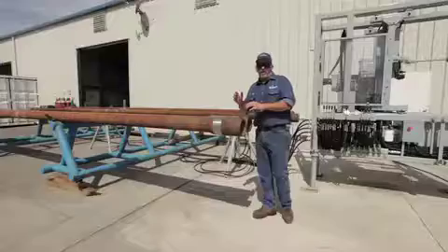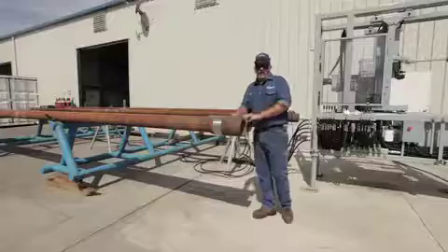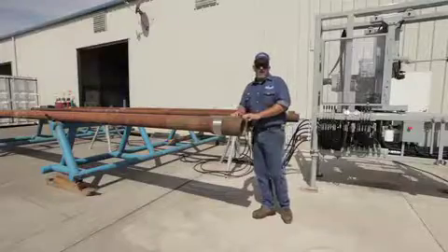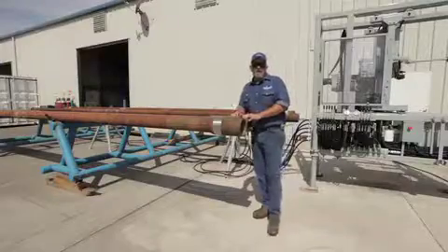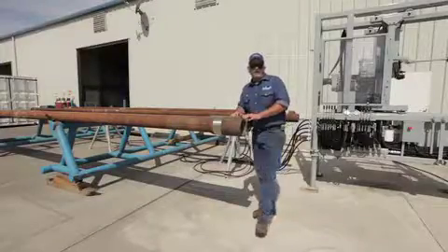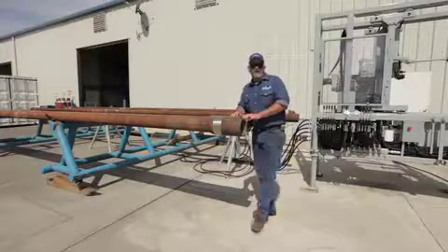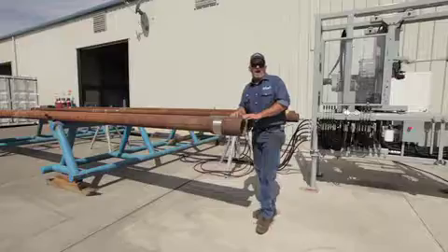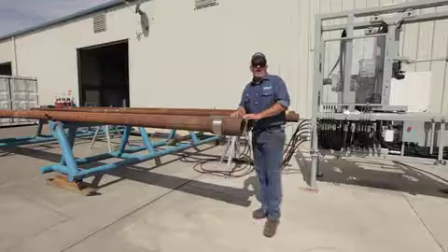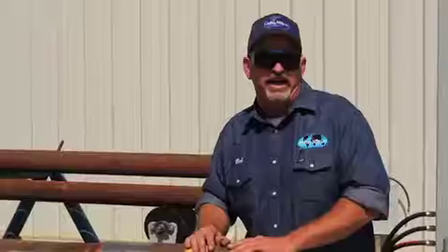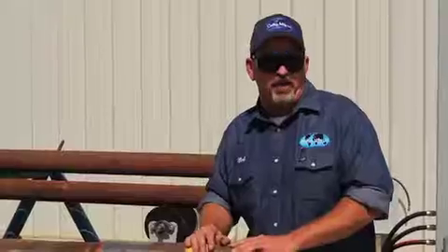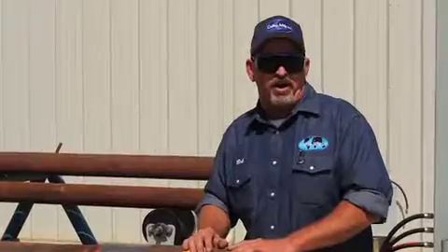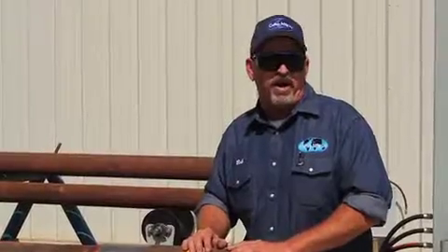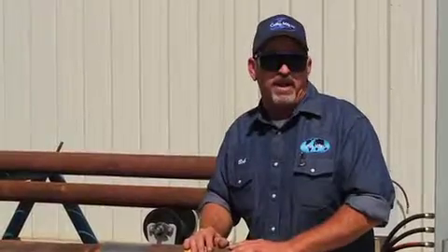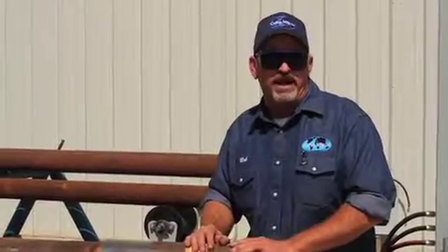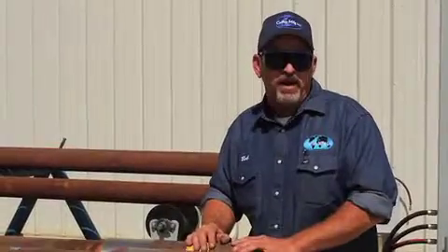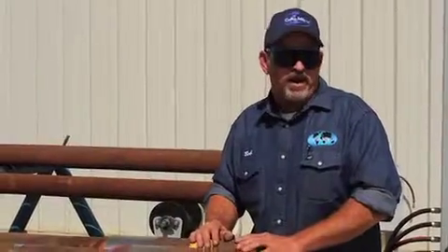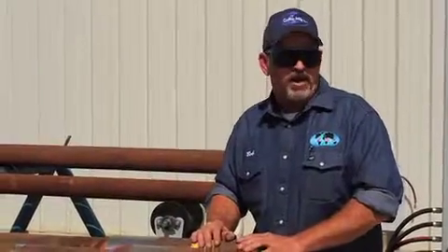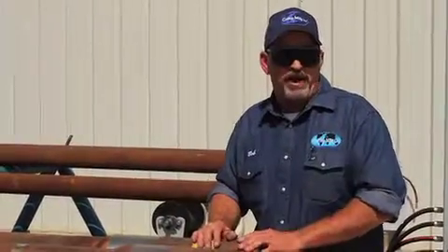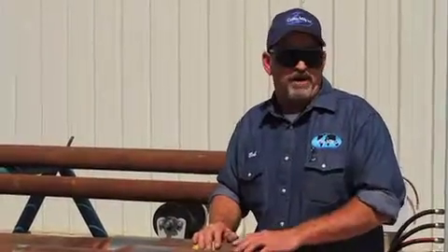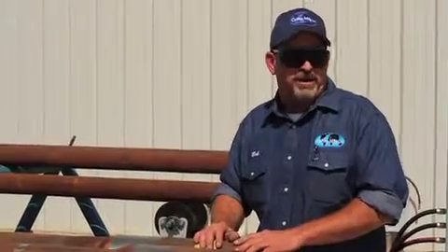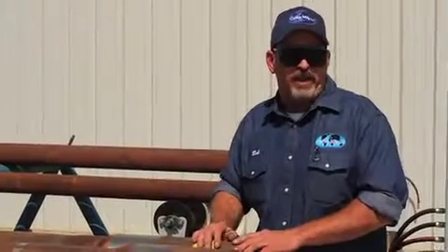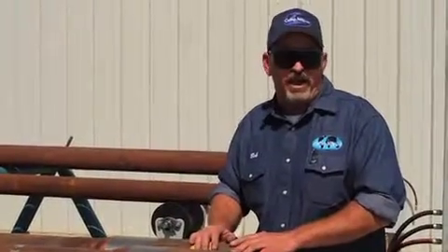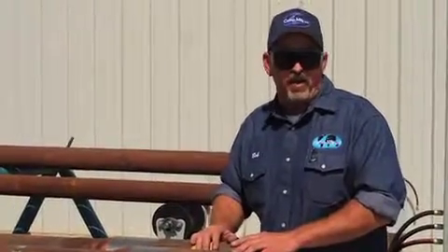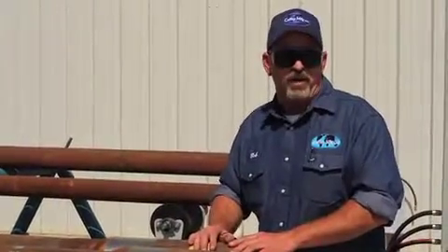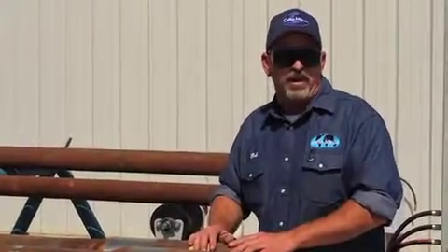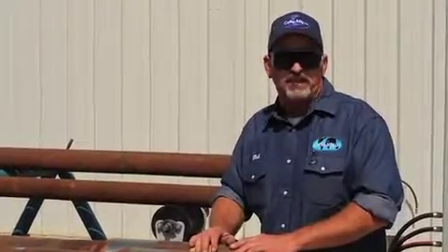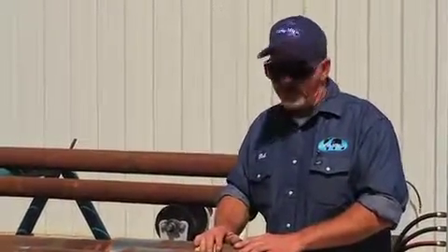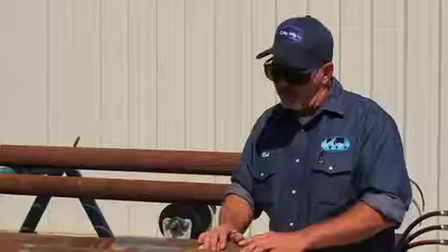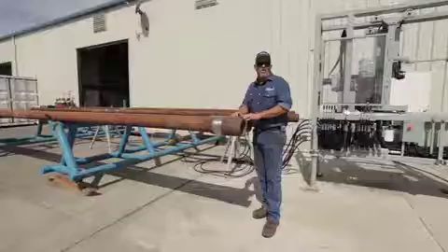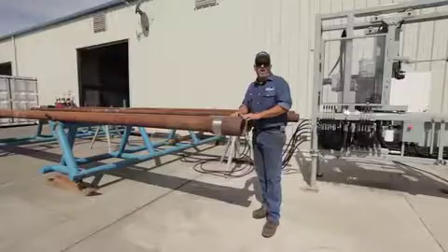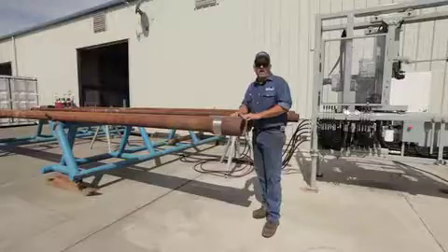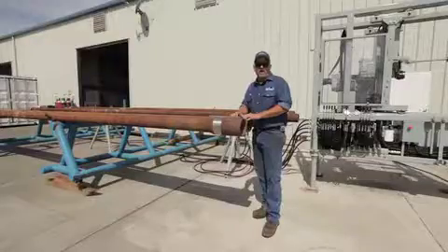We want to thank you very much for giving us the opportunity to present our new product line. The OD grinders are going to be a real big splash for us, and we look forward to working with them.